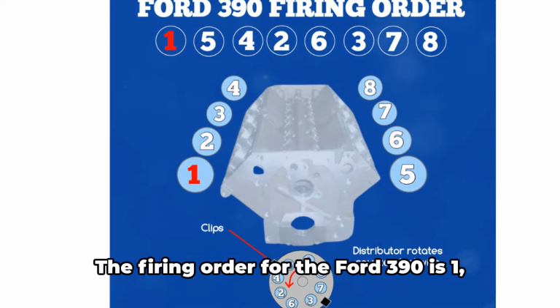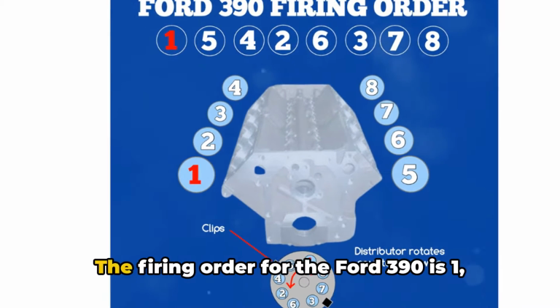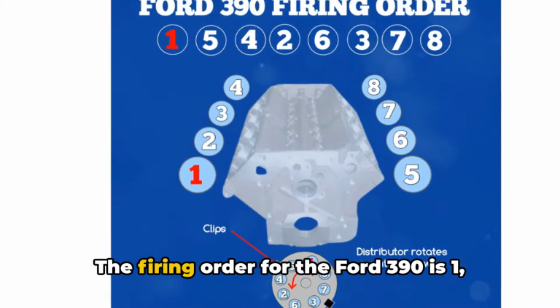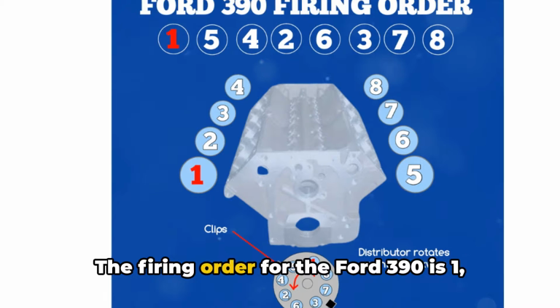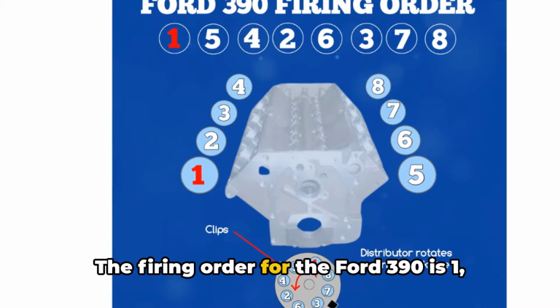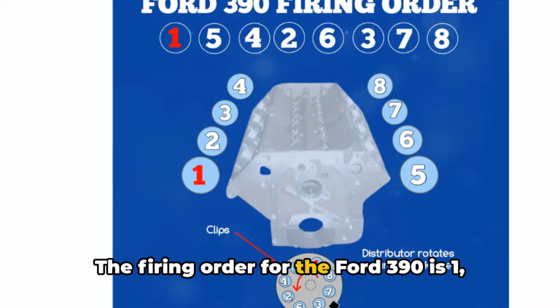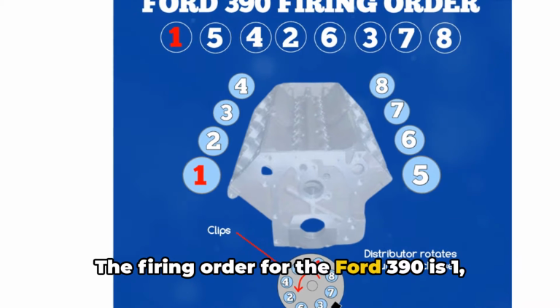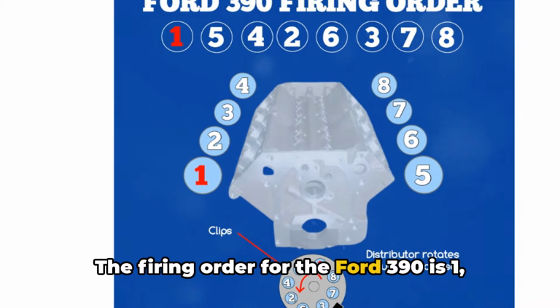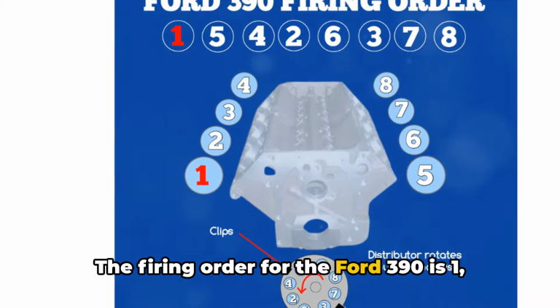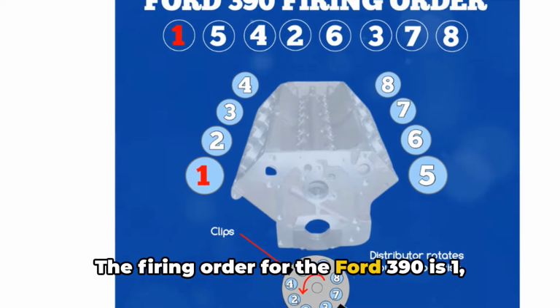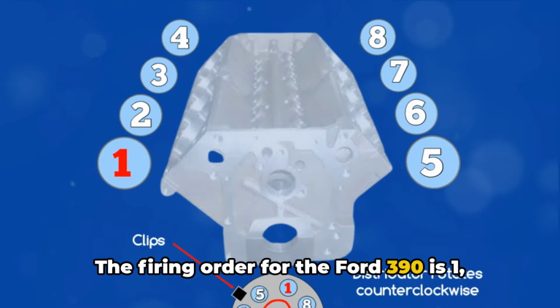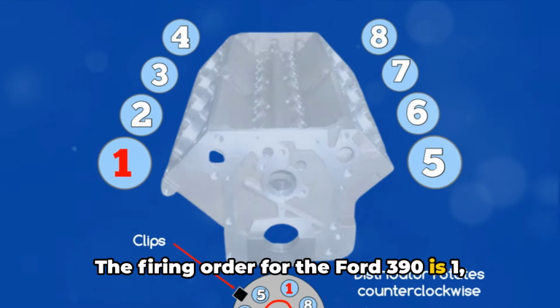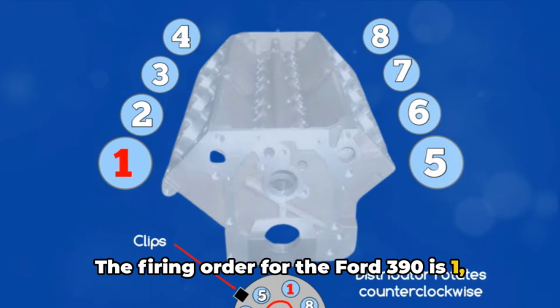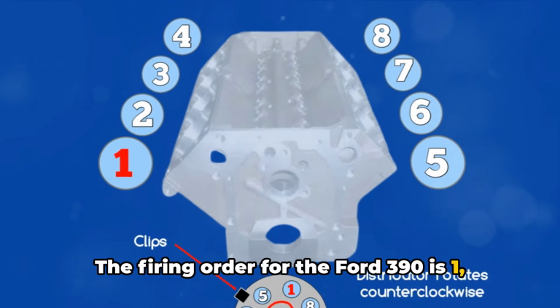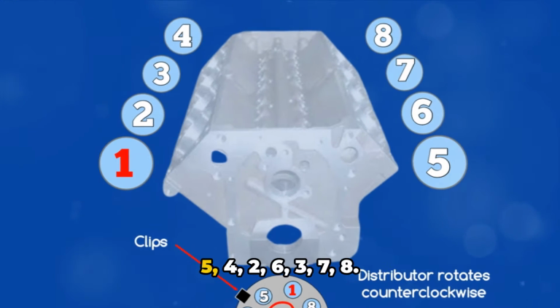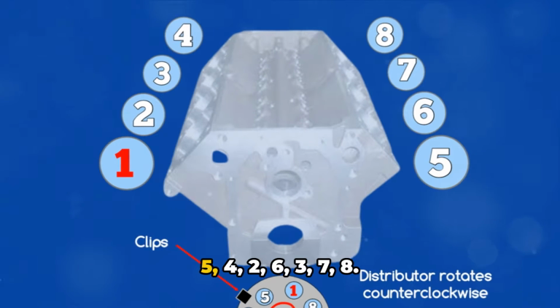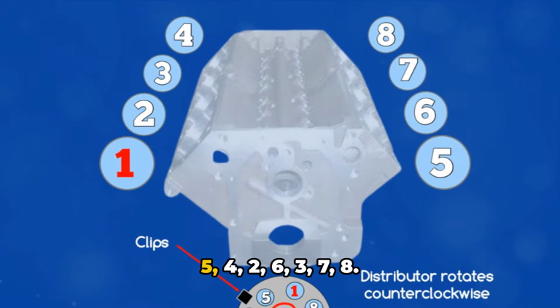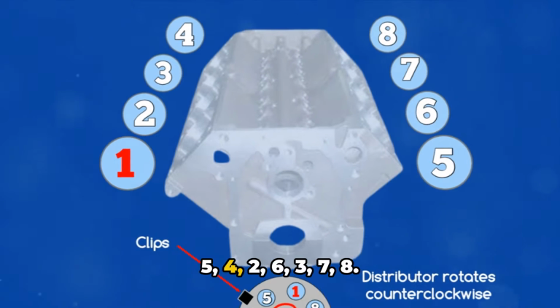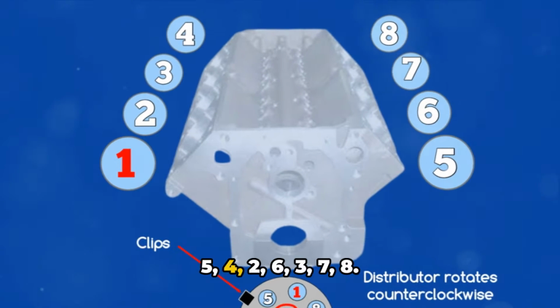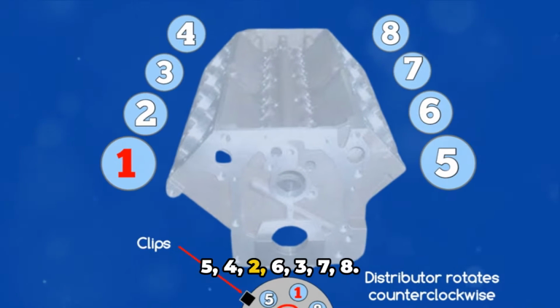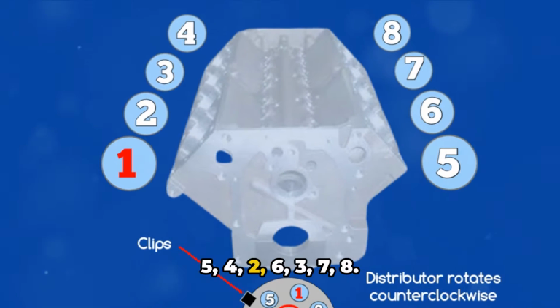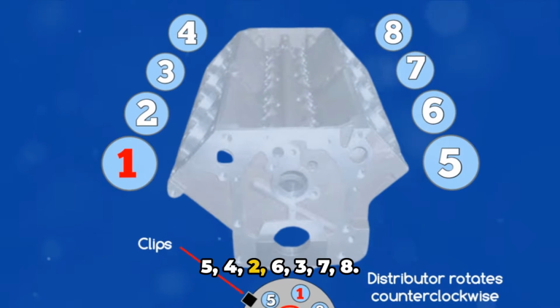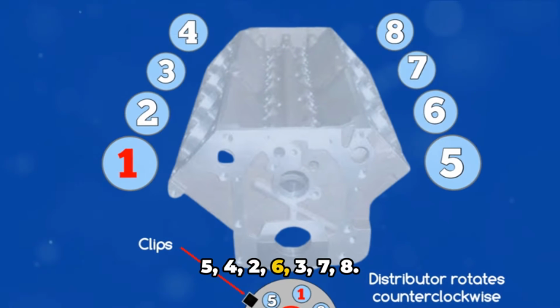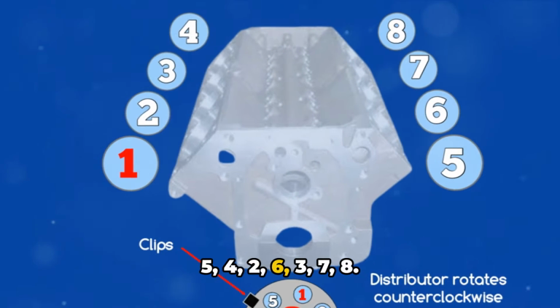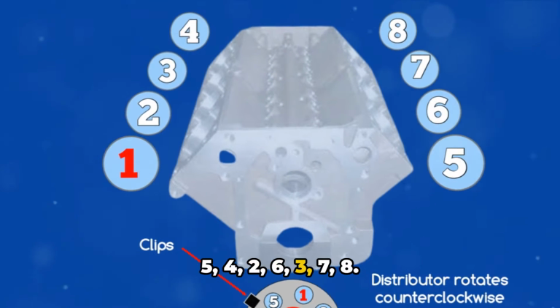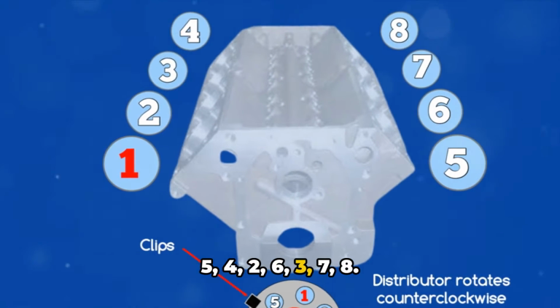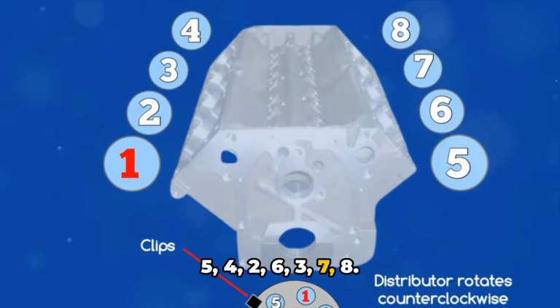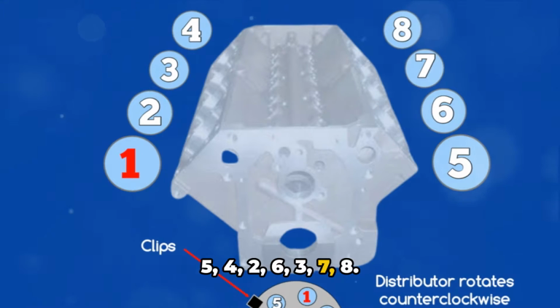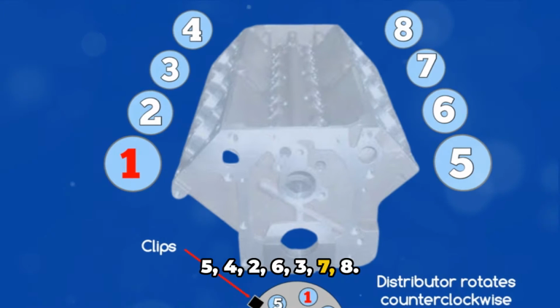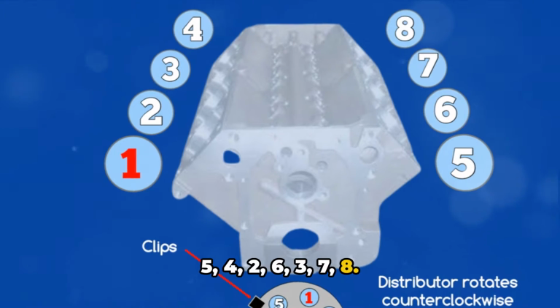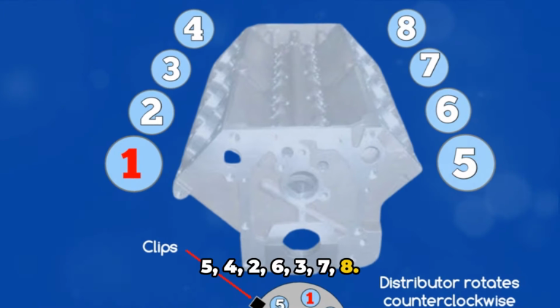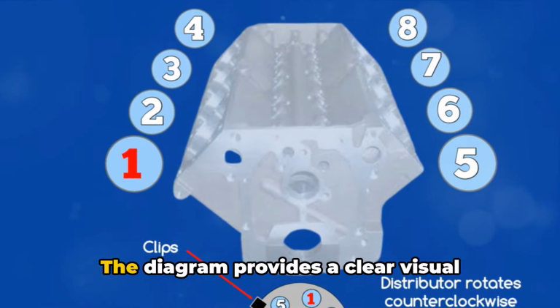The firing order for the Ford 390 is 1, 5, 4, 2, 6, 3, 7, 8.